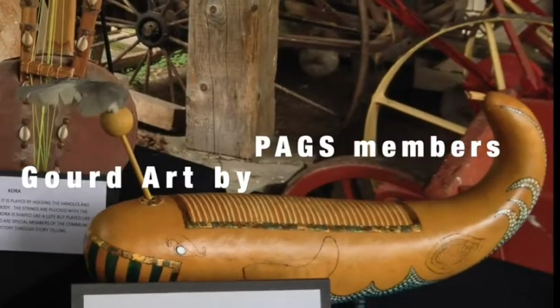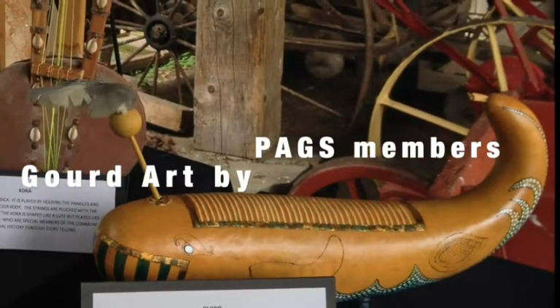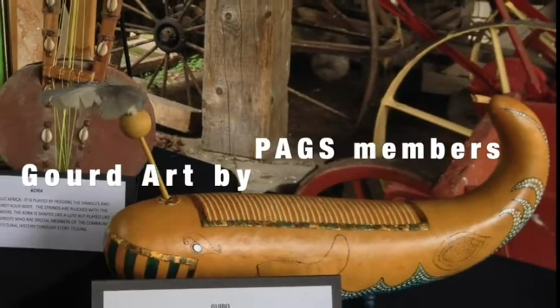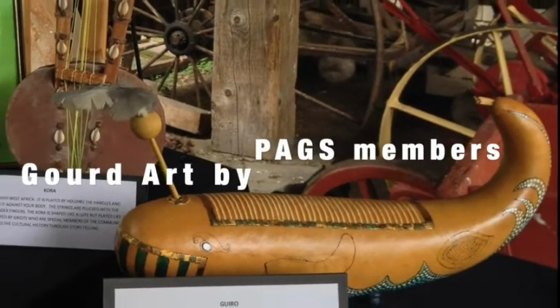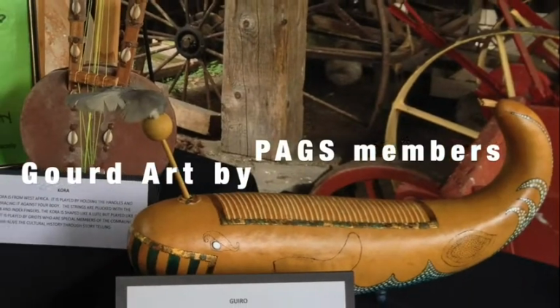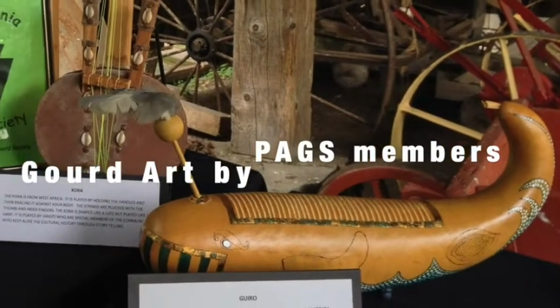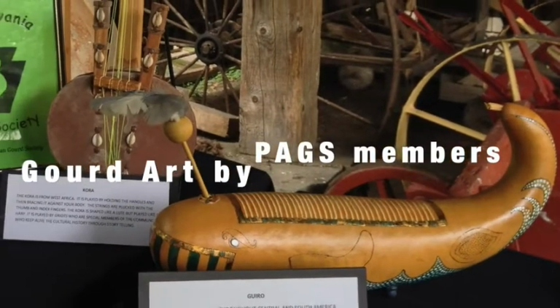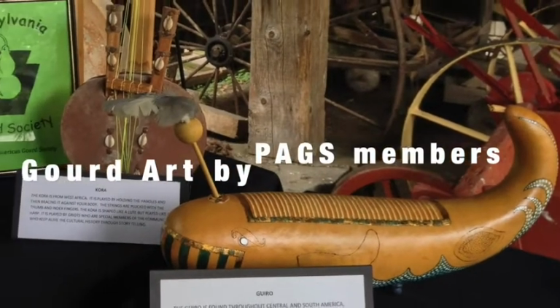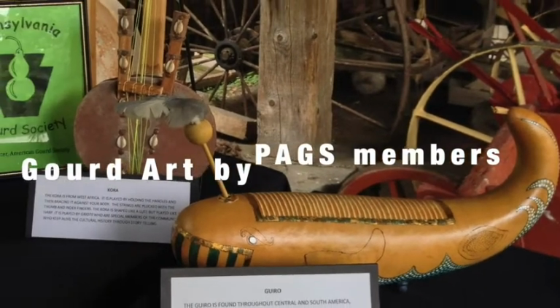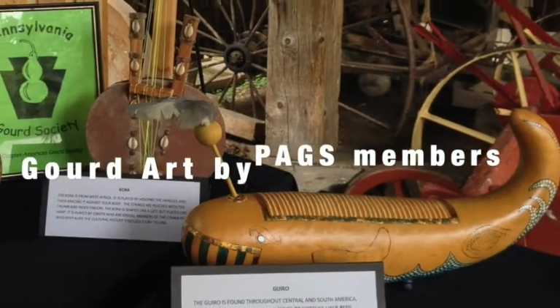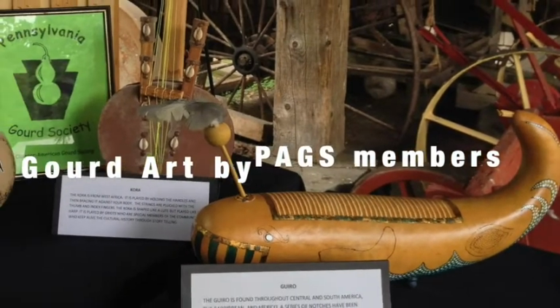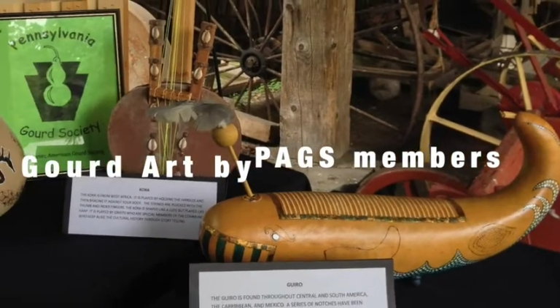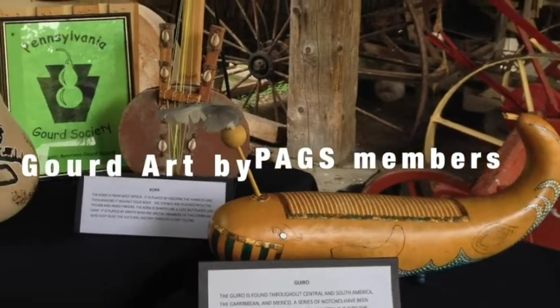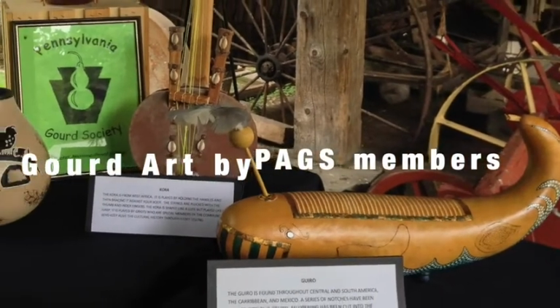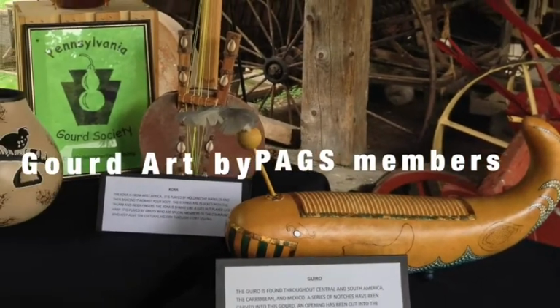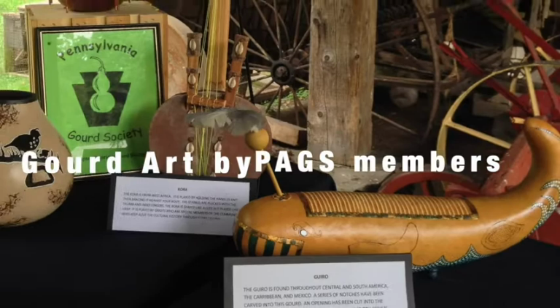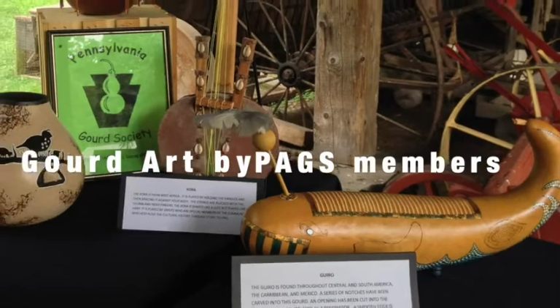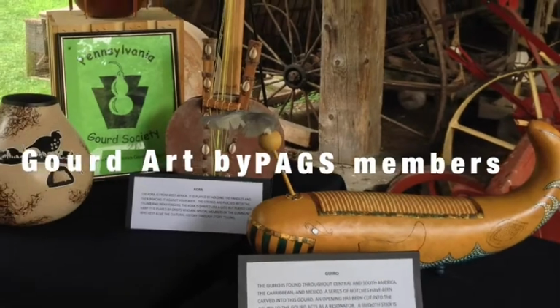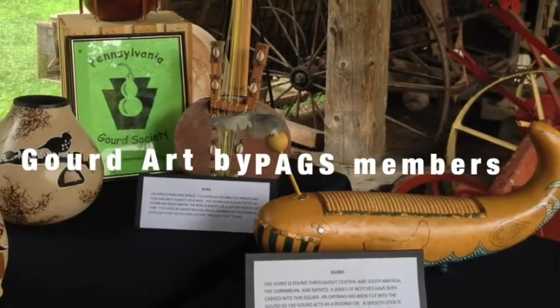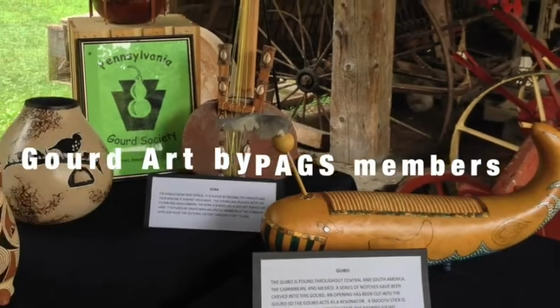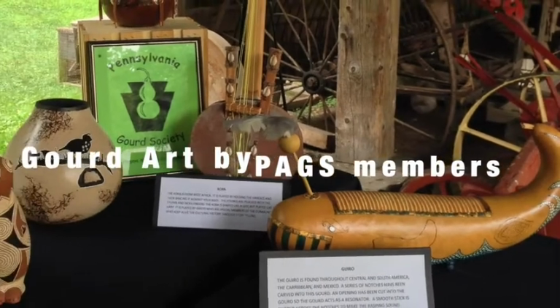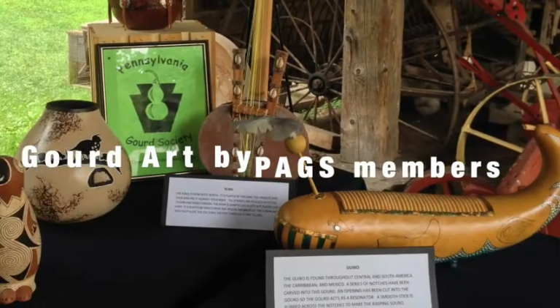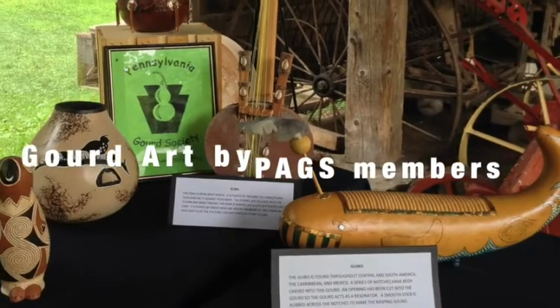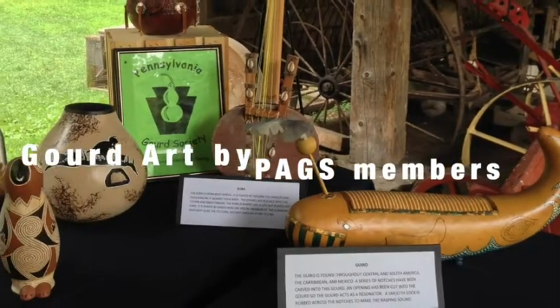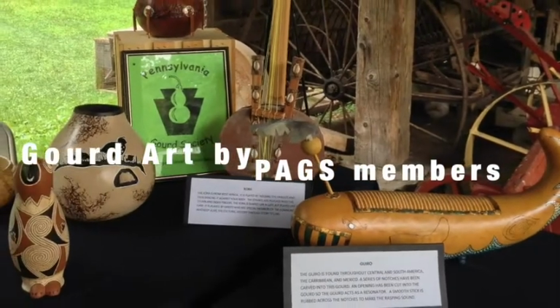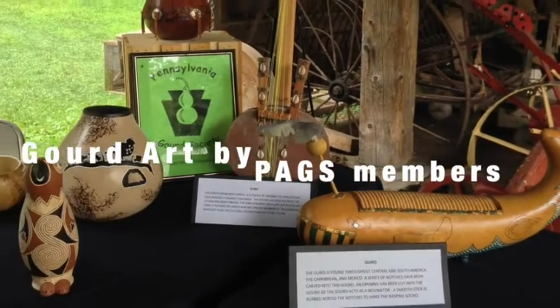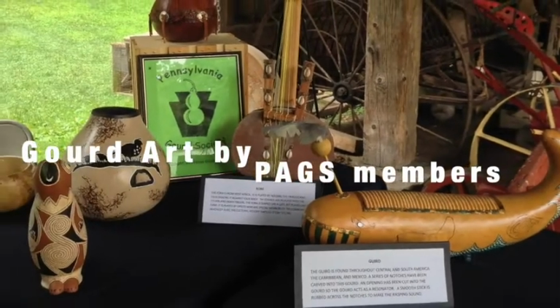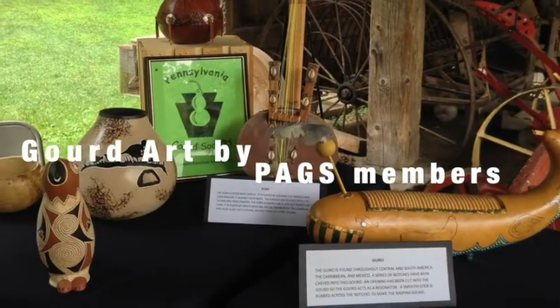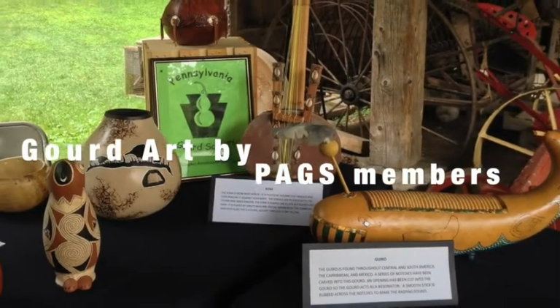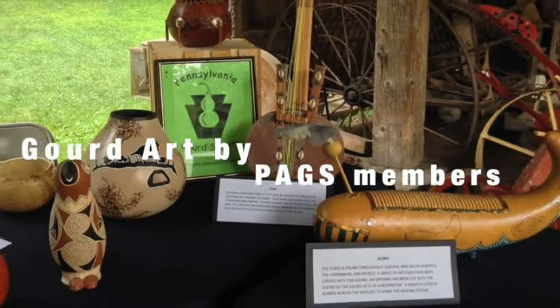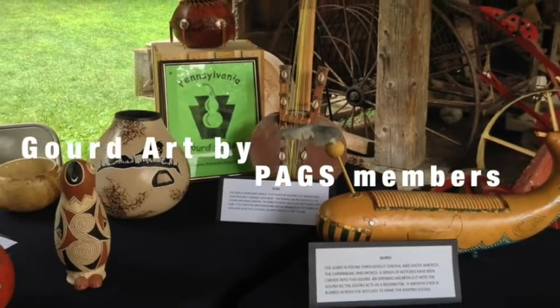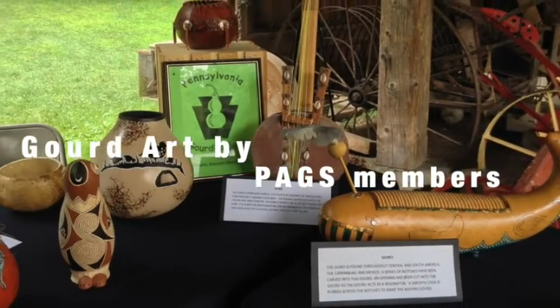There is so much you can do with a gourd, but don't just take my word for it. Take a look at some of our own member's gourd art.